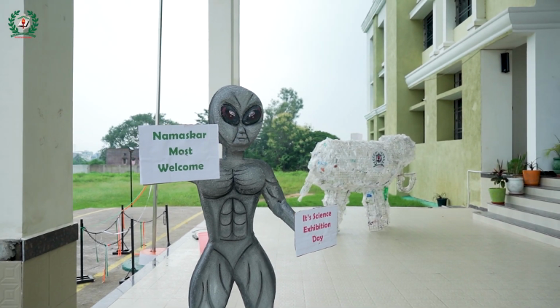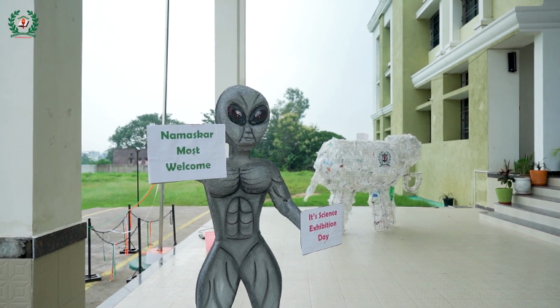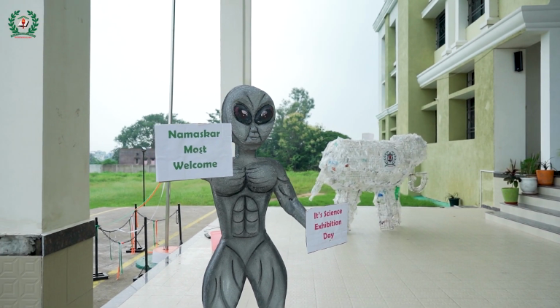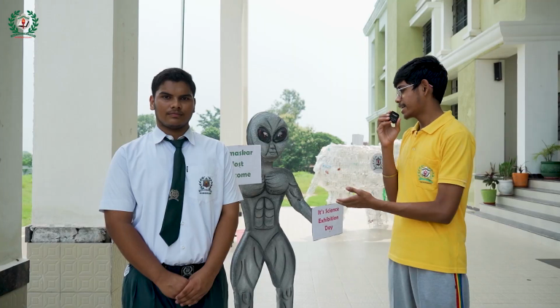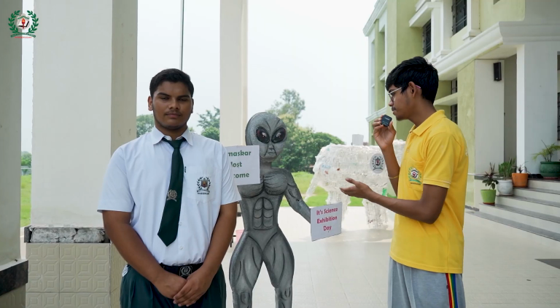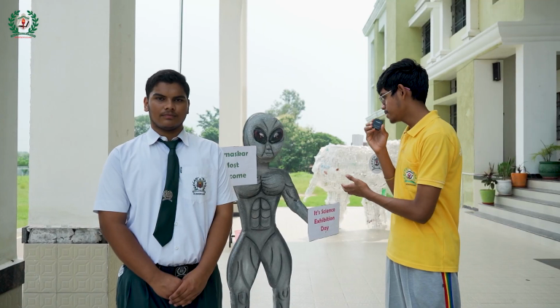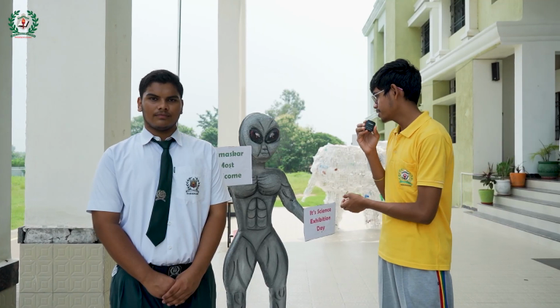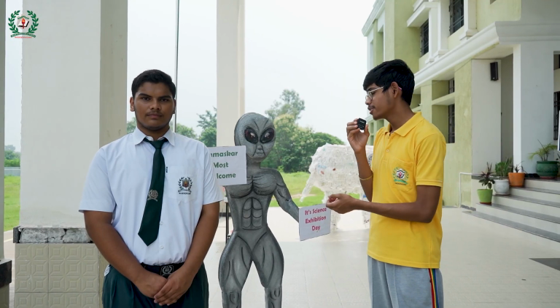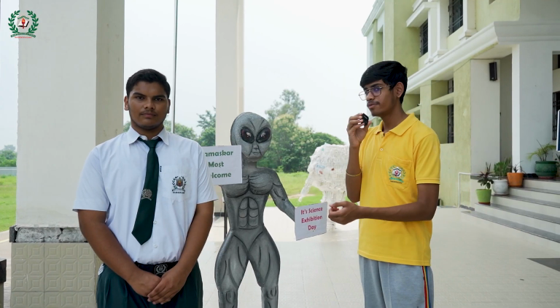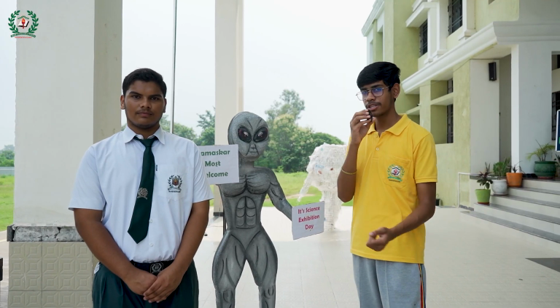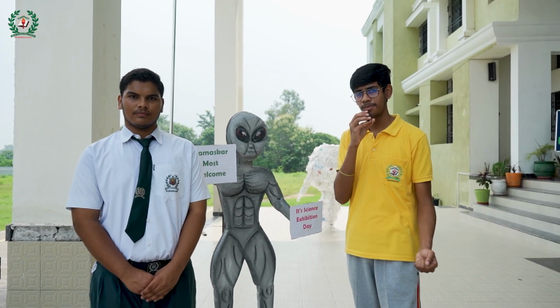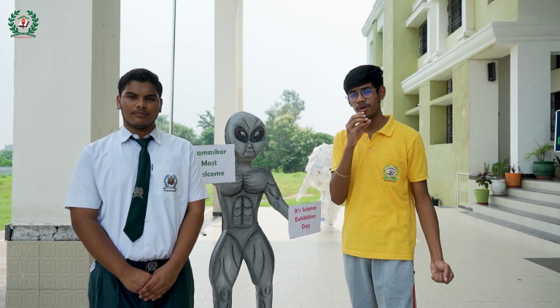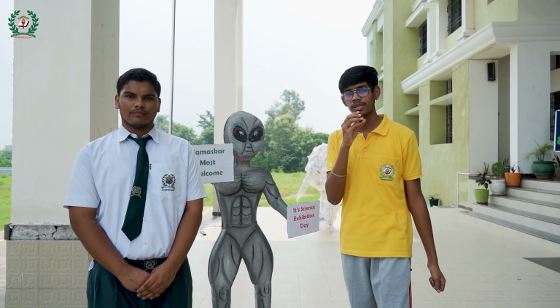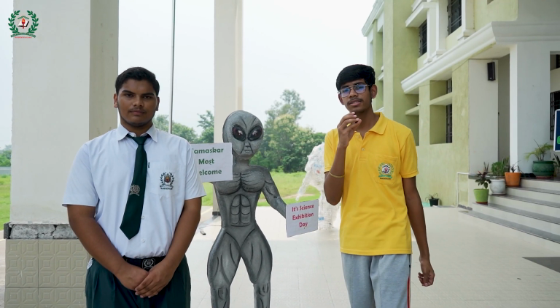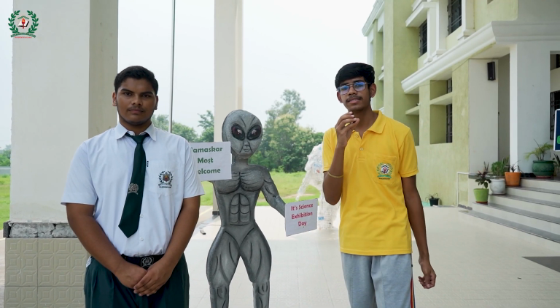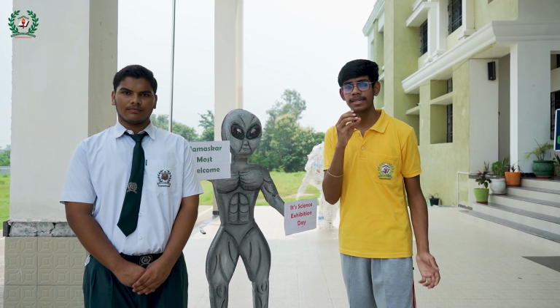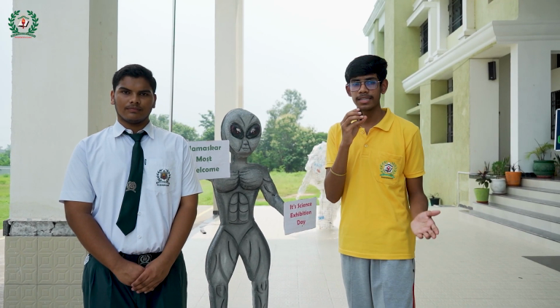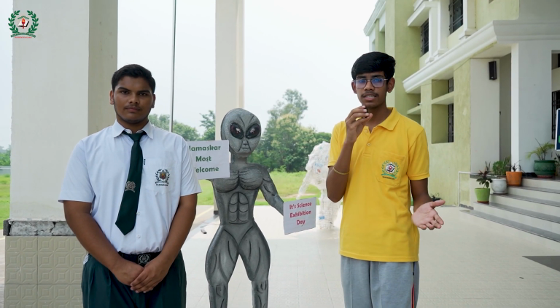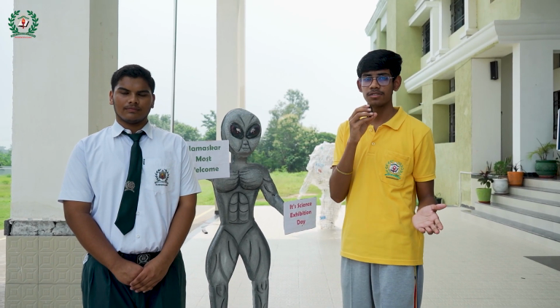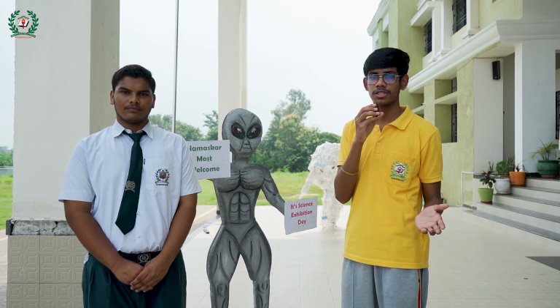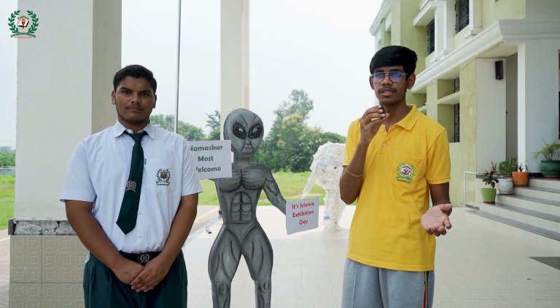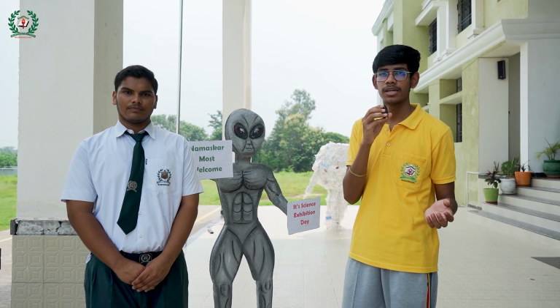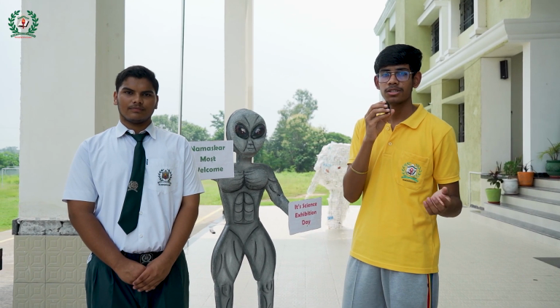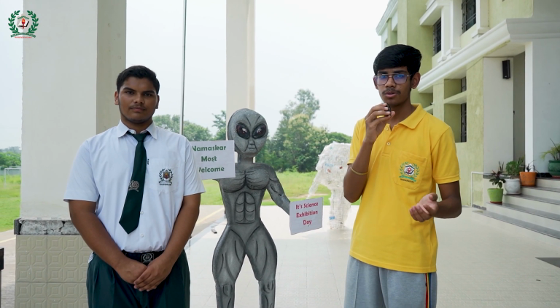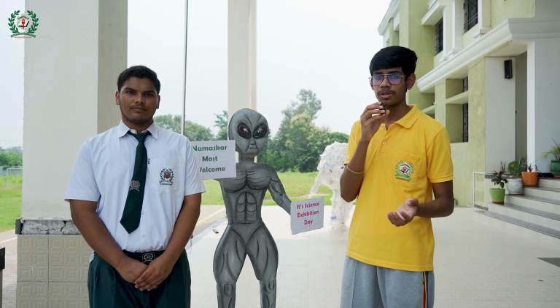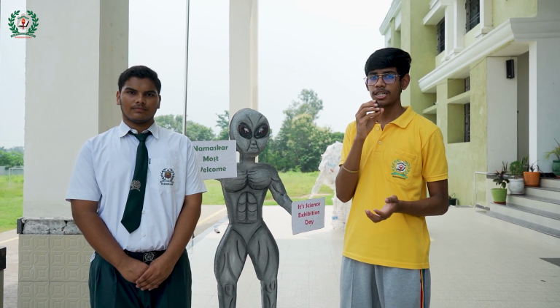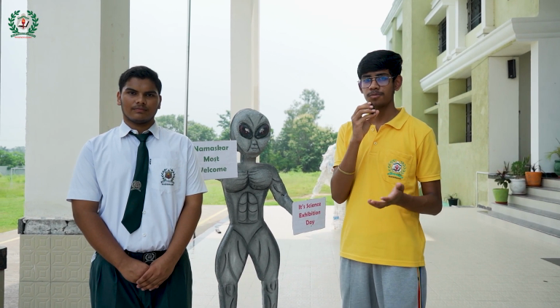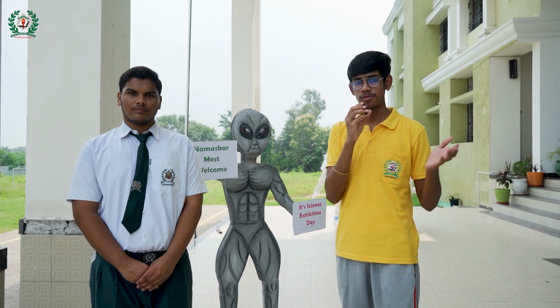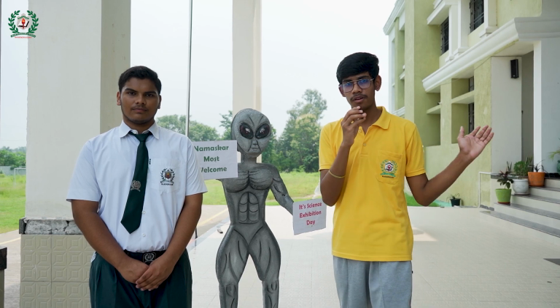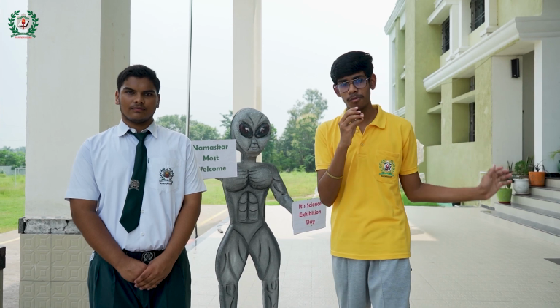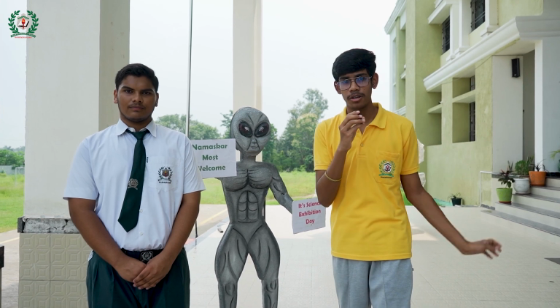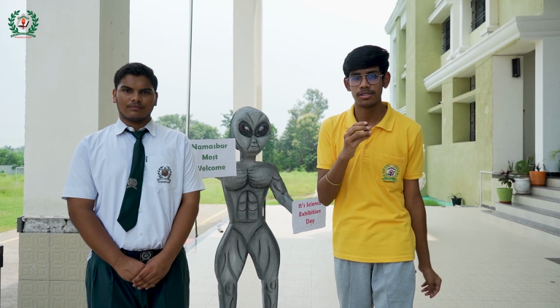This alien has been made to welcome you all to this Science Exhibition. So let's move to our models.